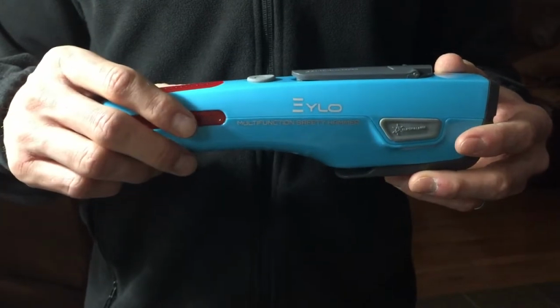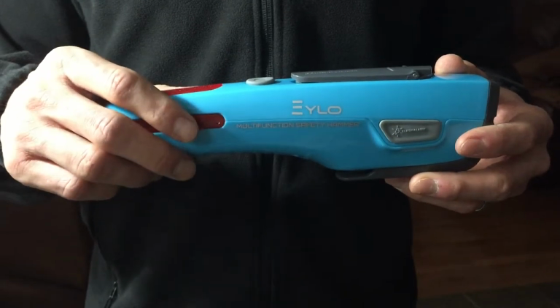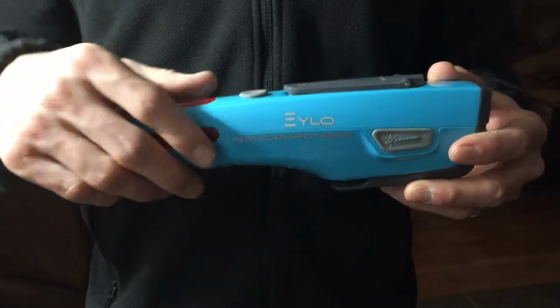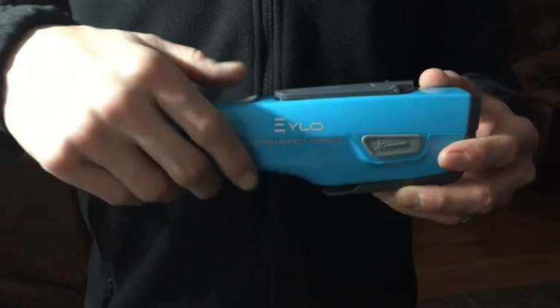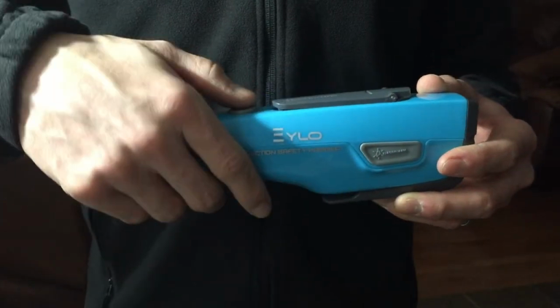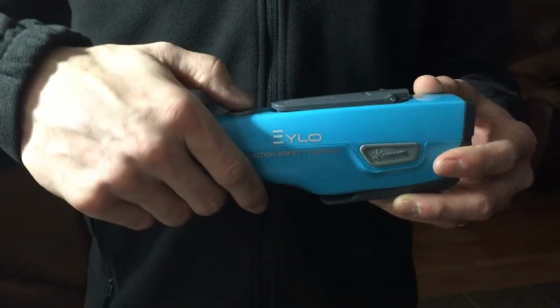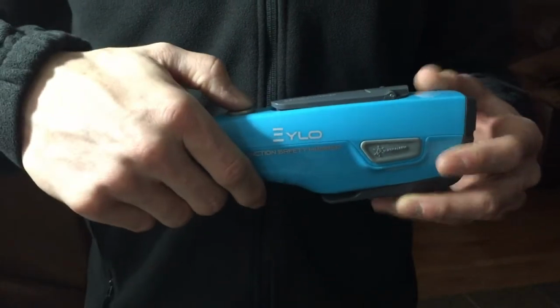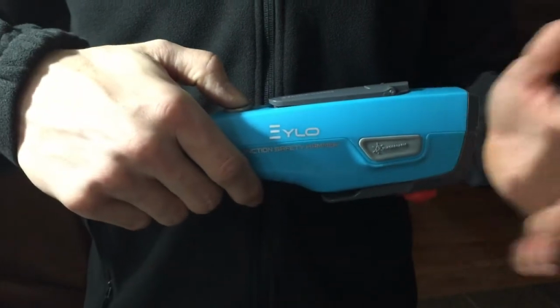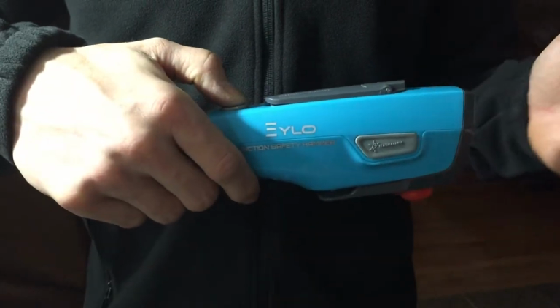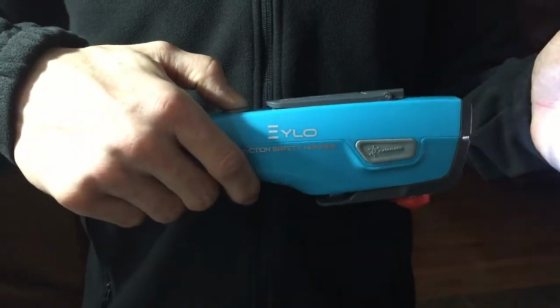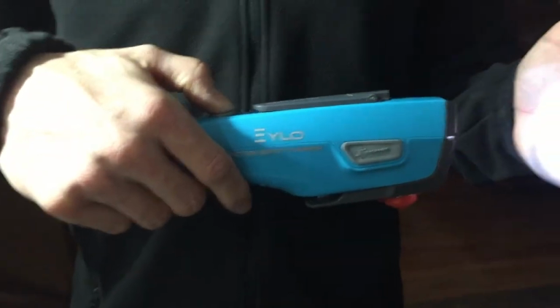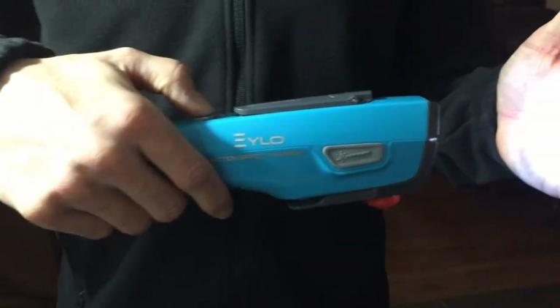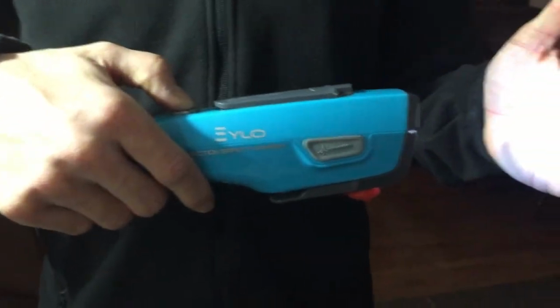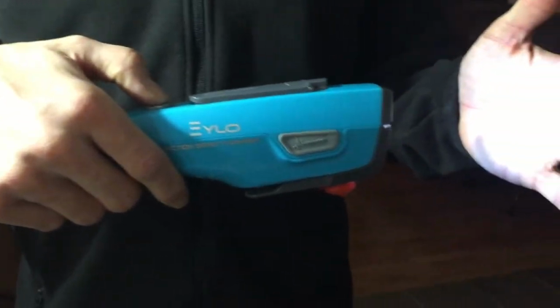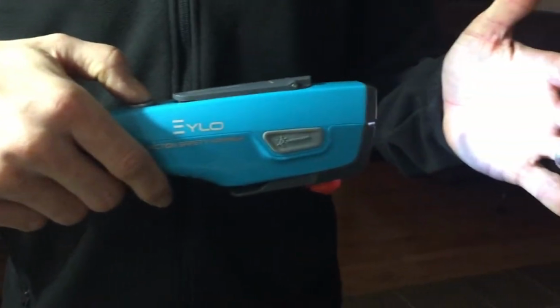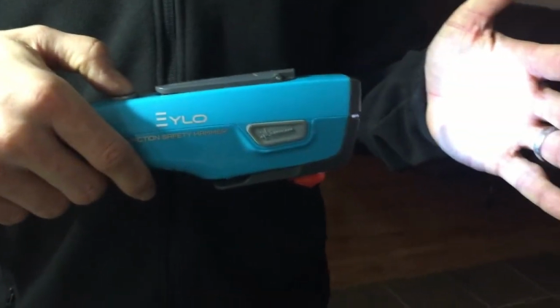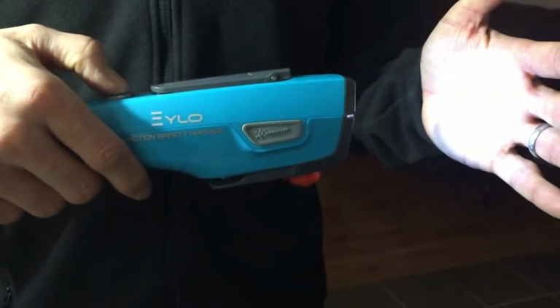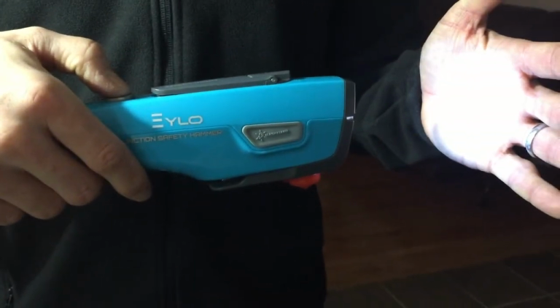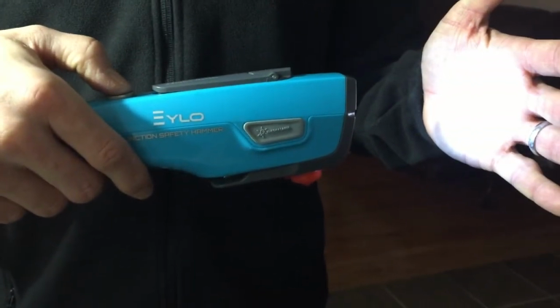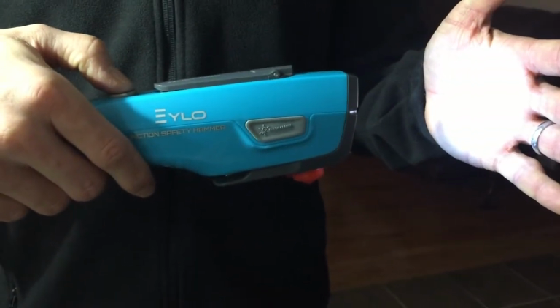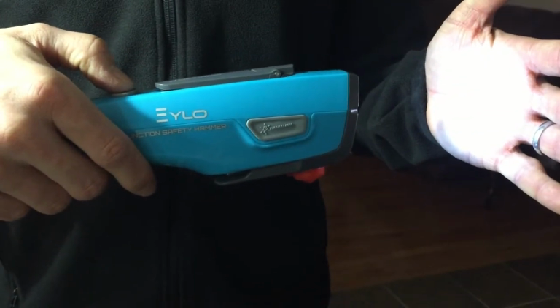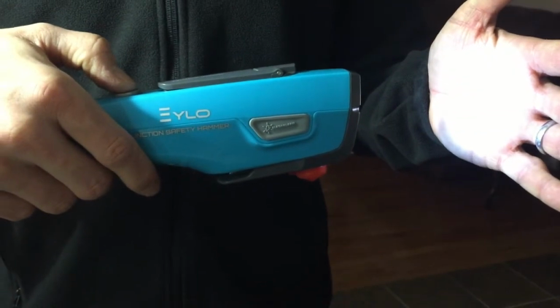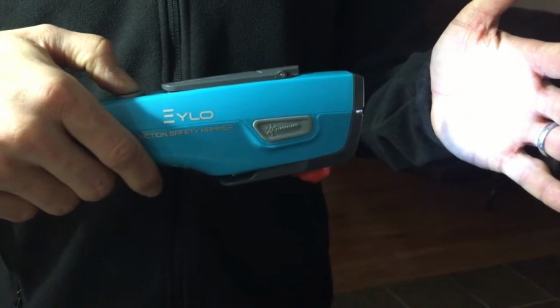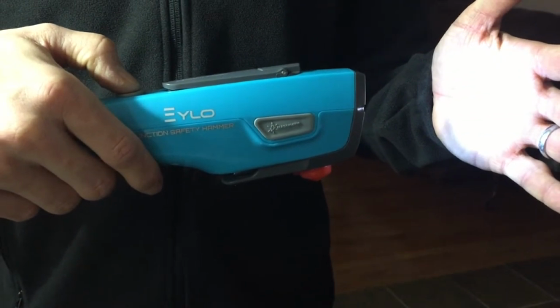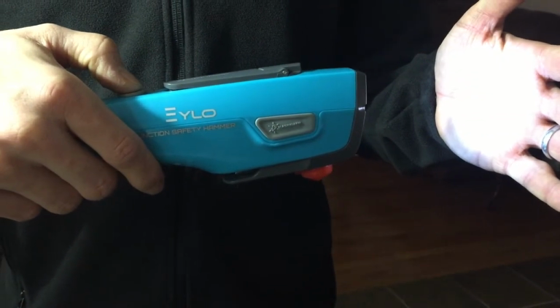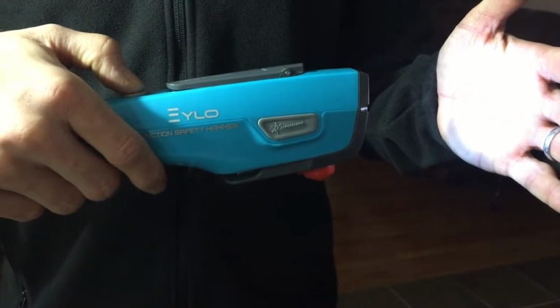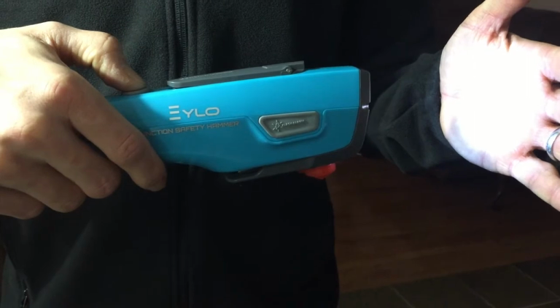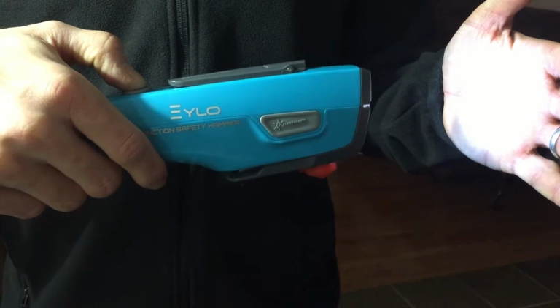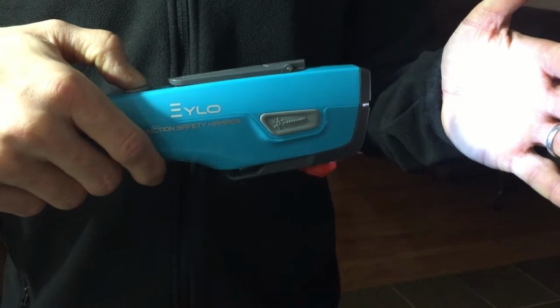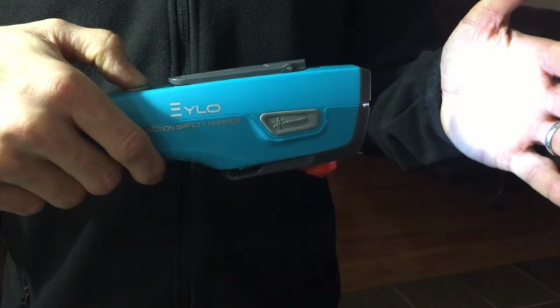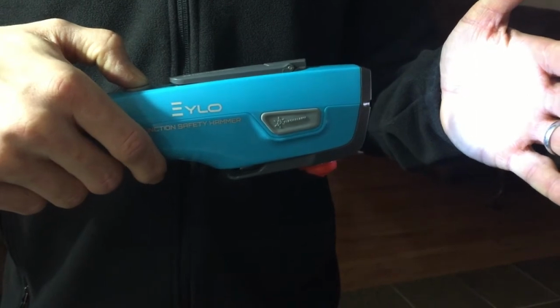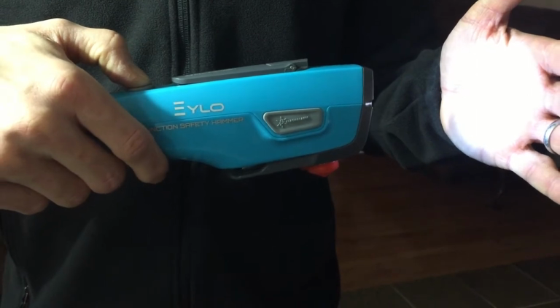First off I'm going to show you the LED flashlight. It's got two levels. Very strong. It's a good light.